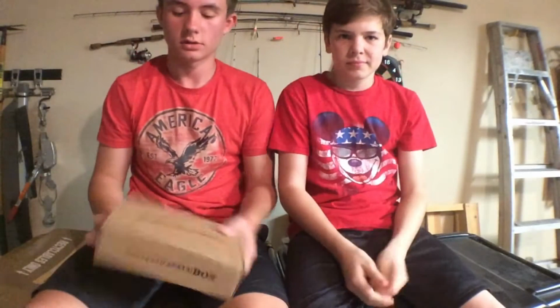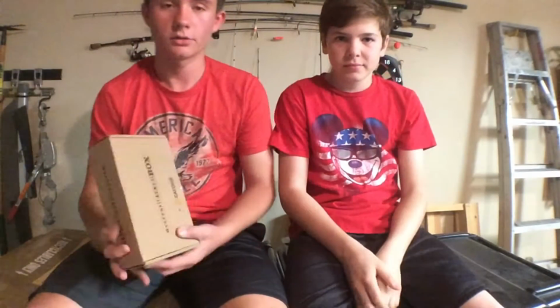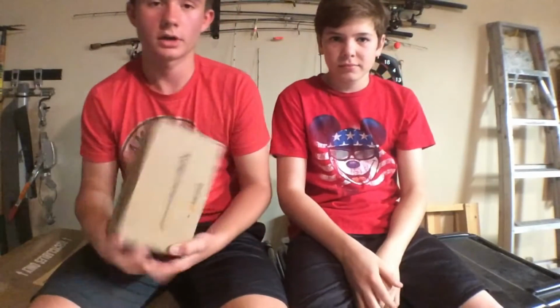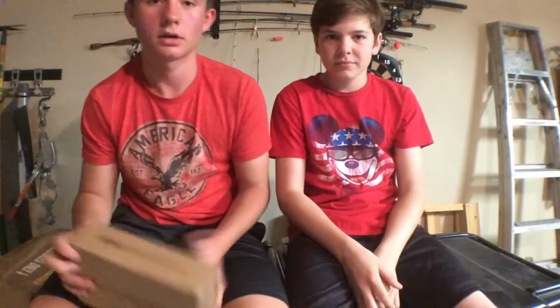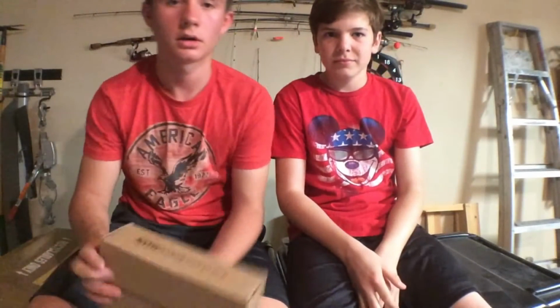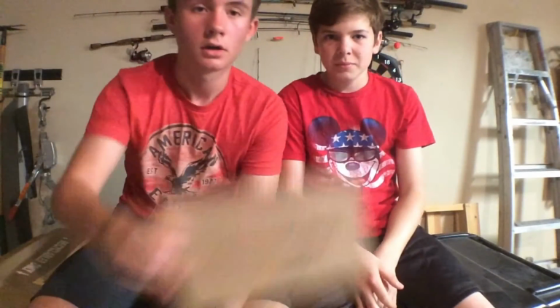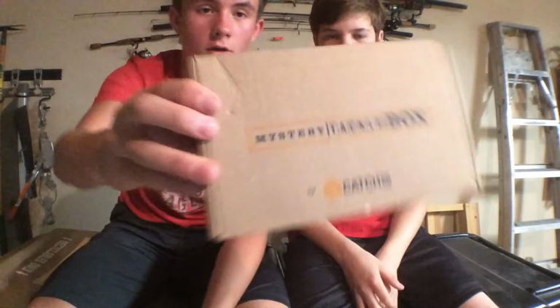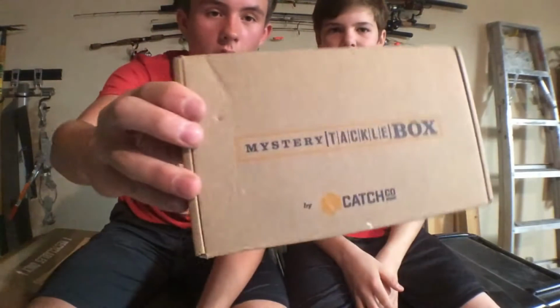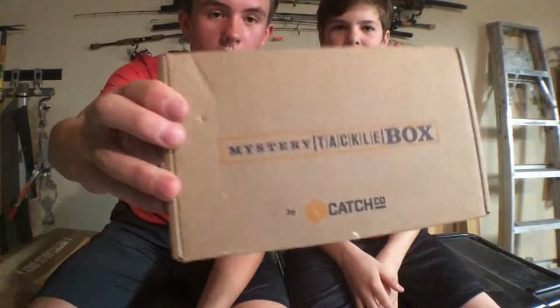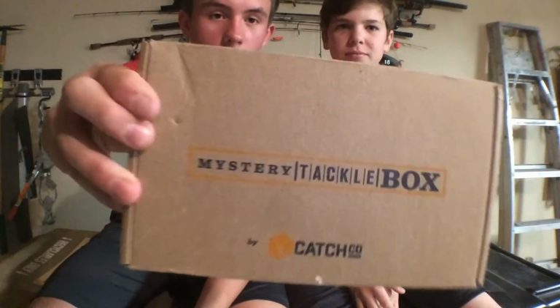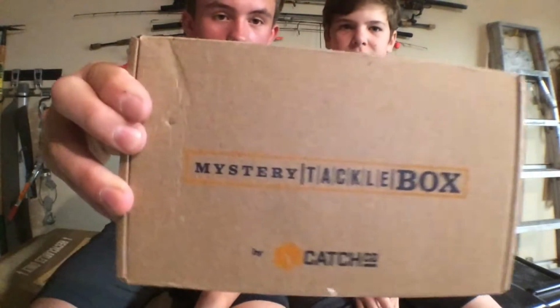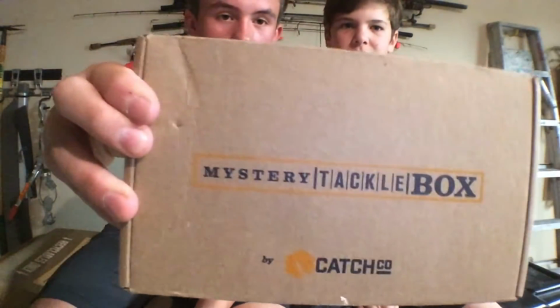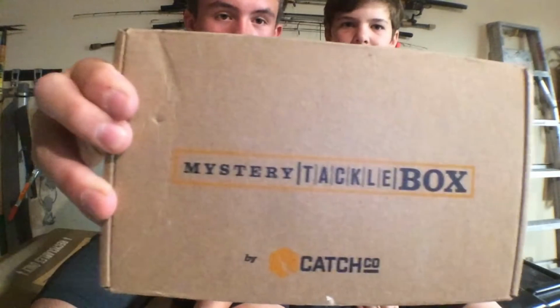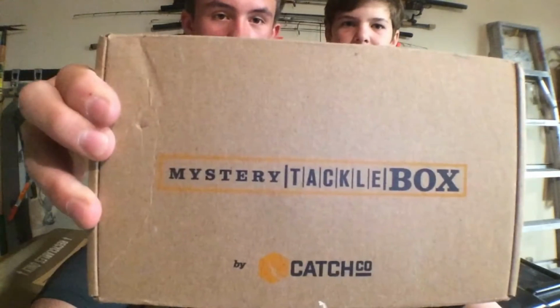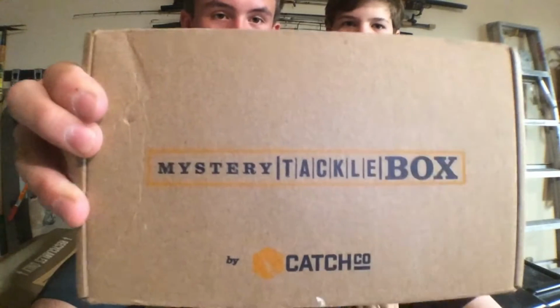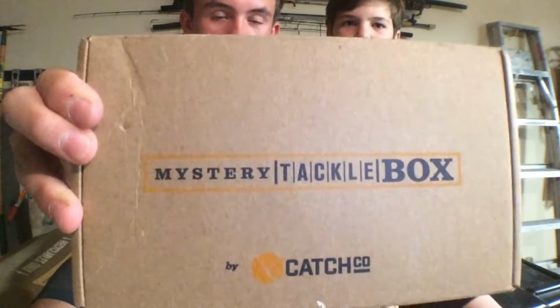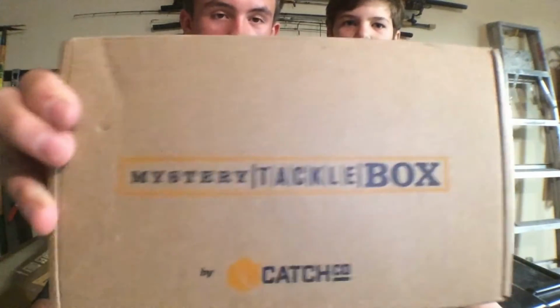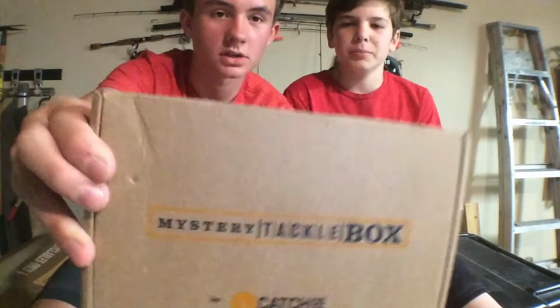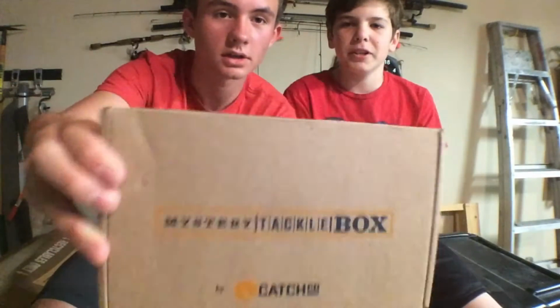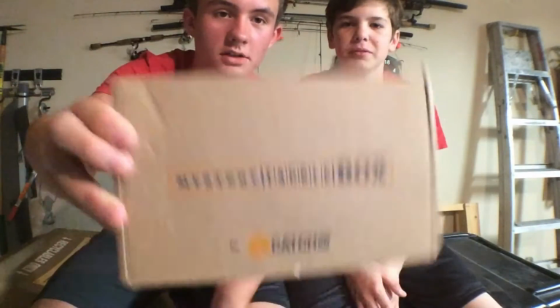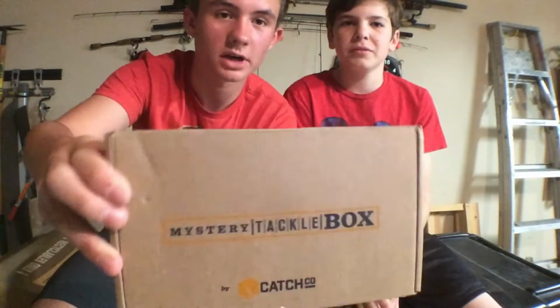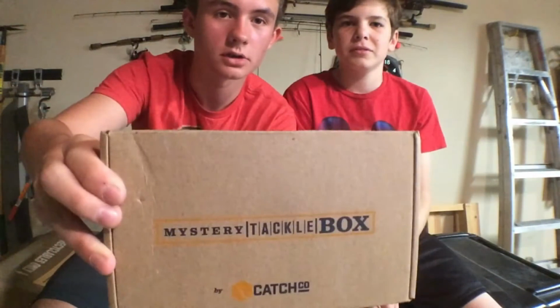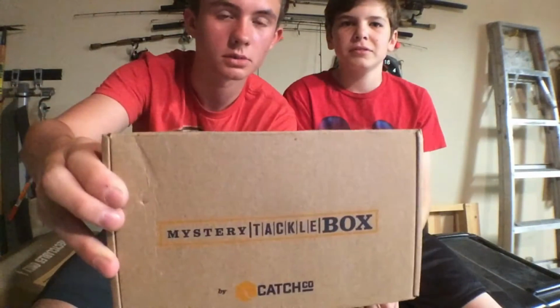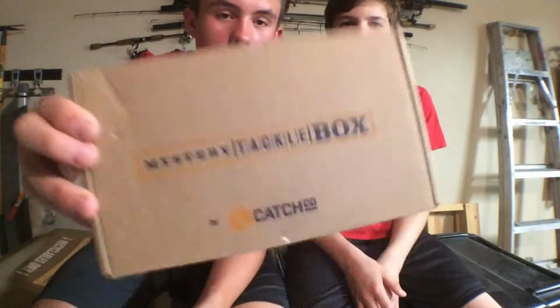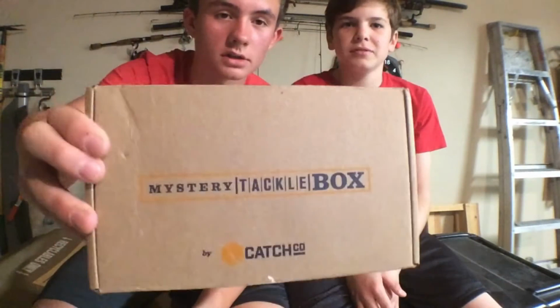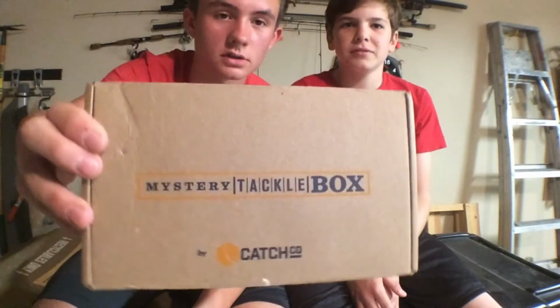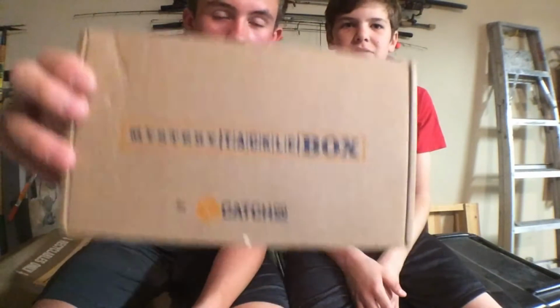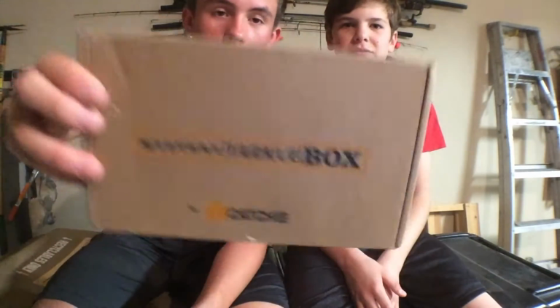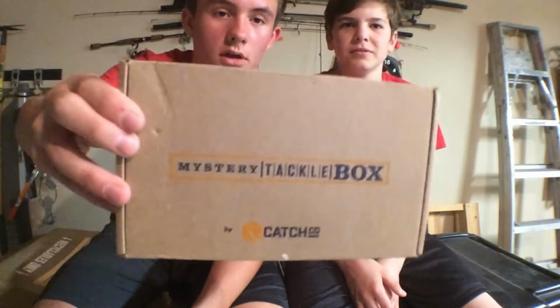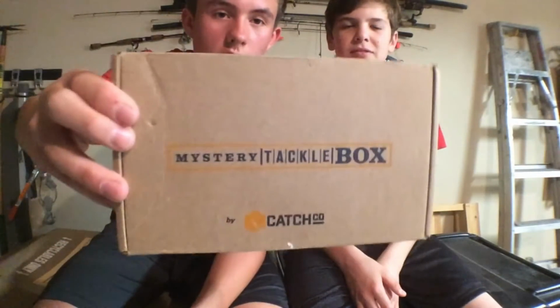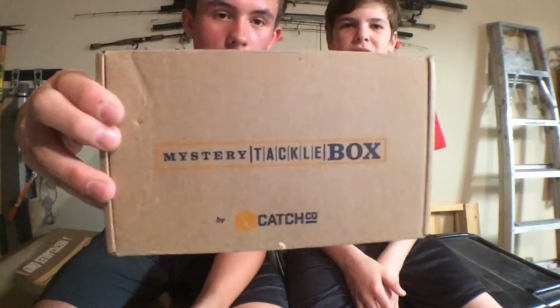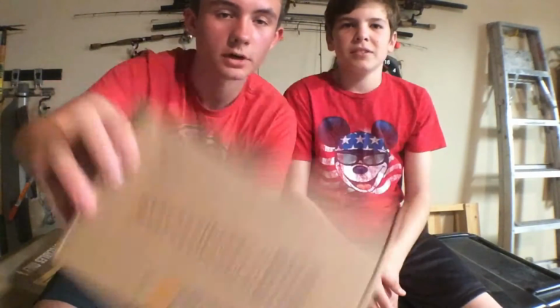So here we got the month of February Mystery Tackle Box. Yeah, it's backwards, but that's just how the camera works.